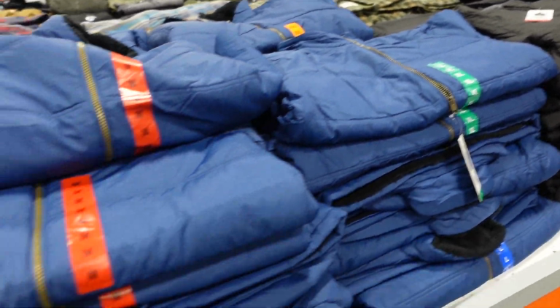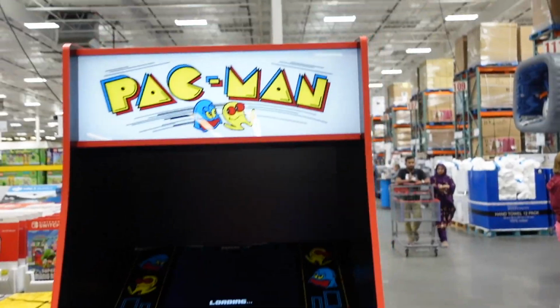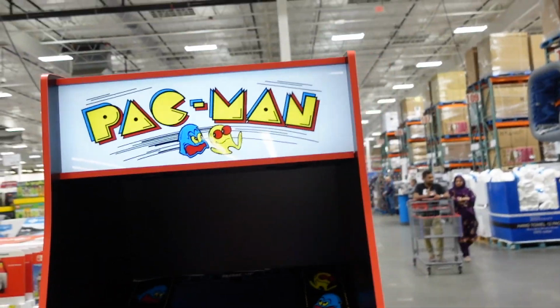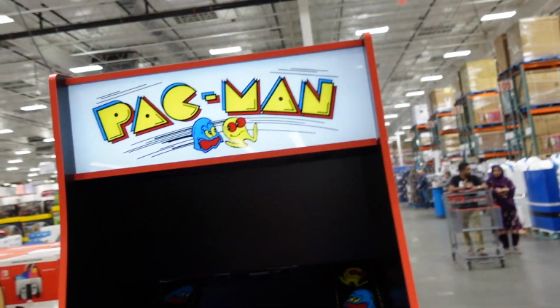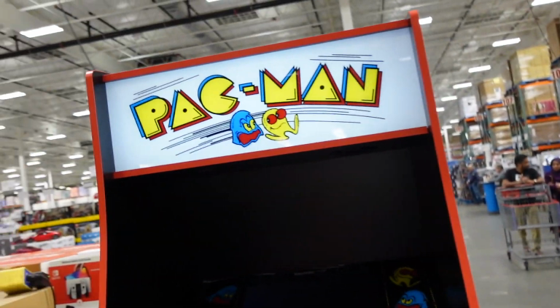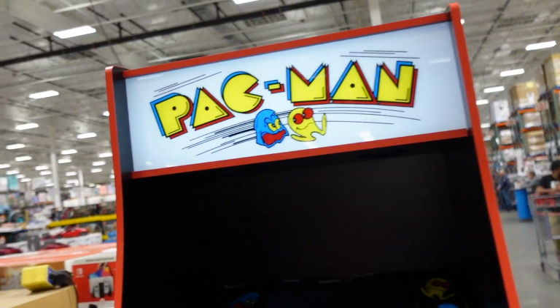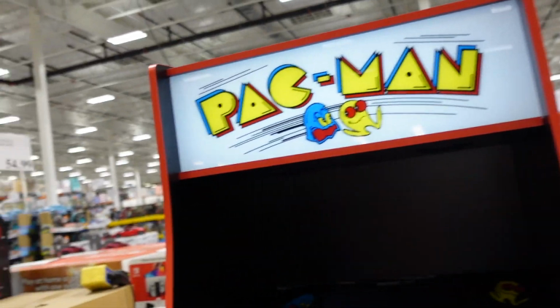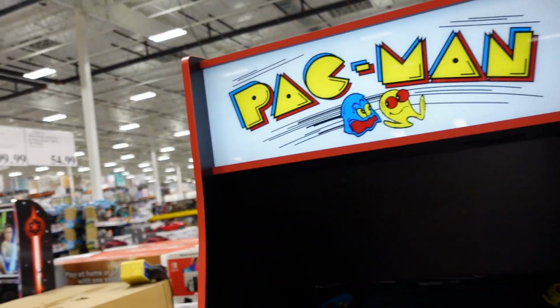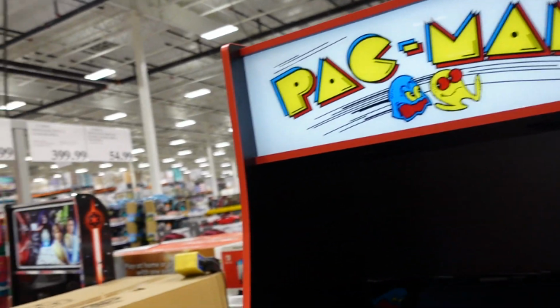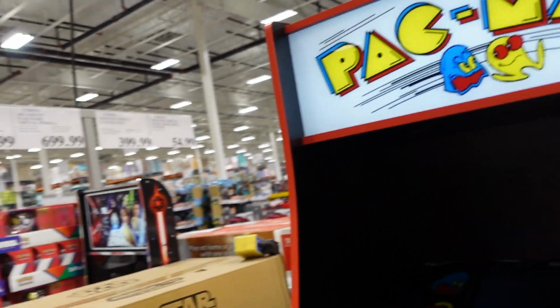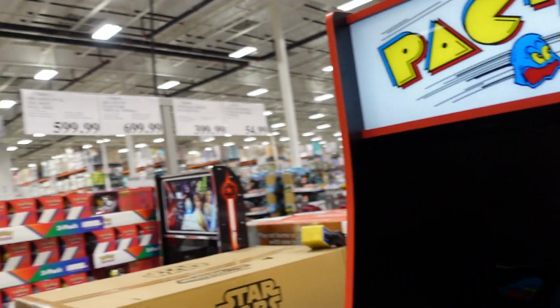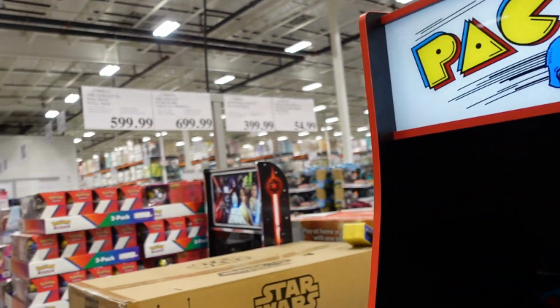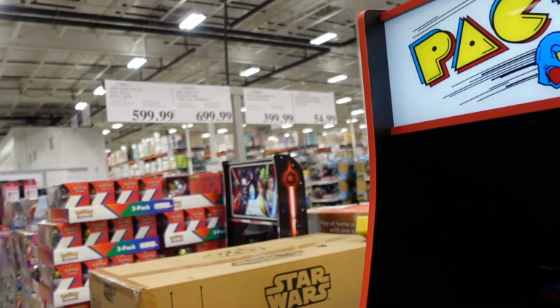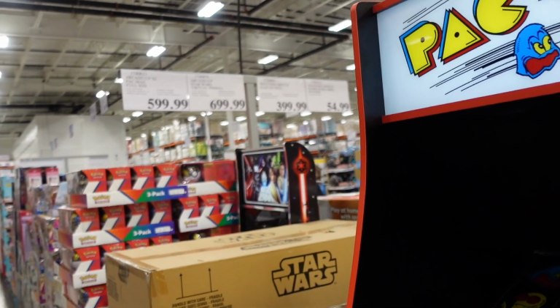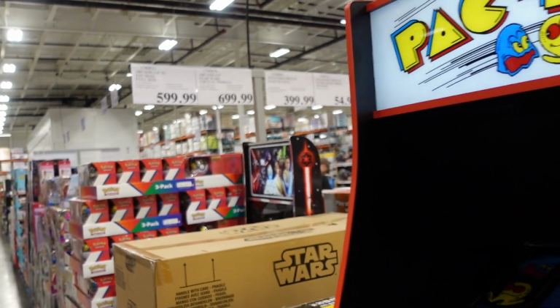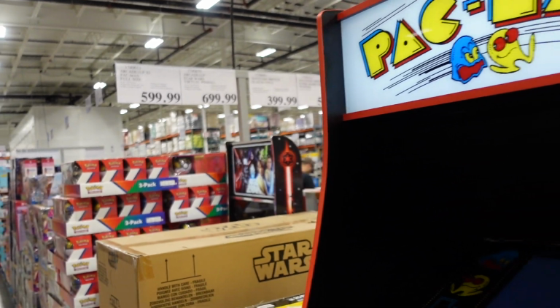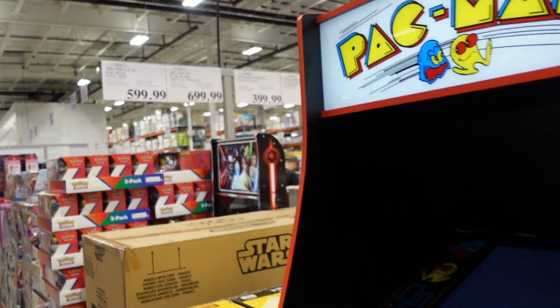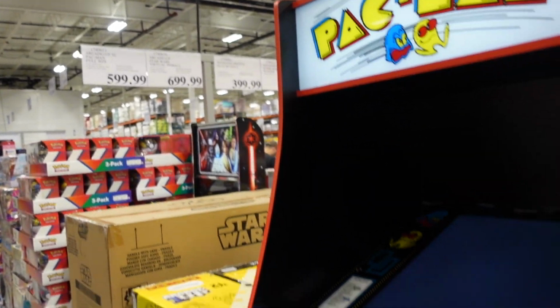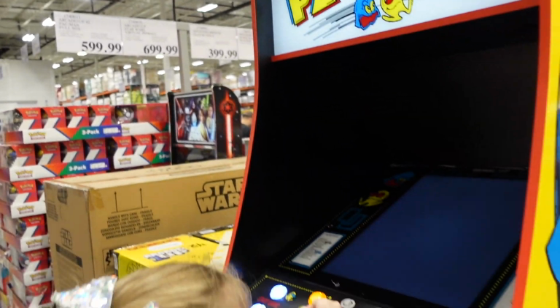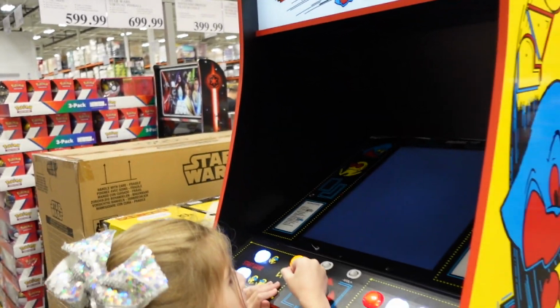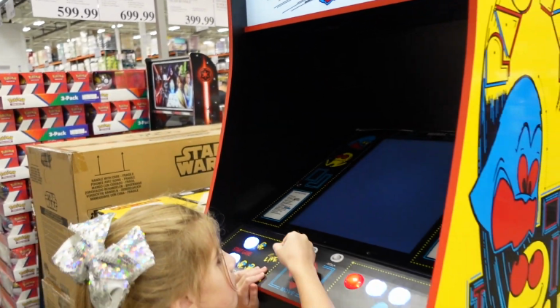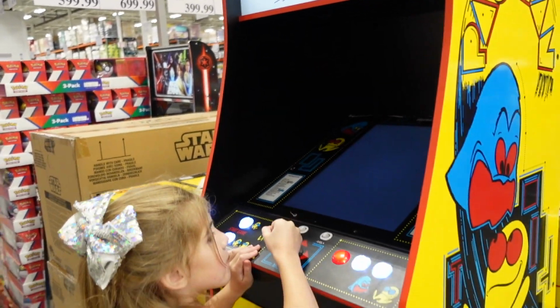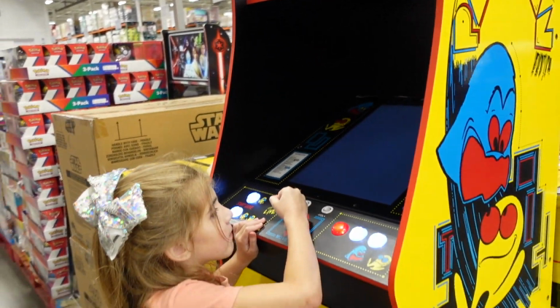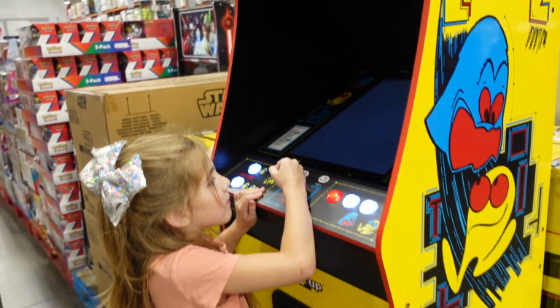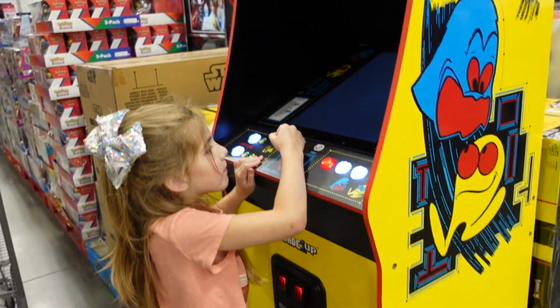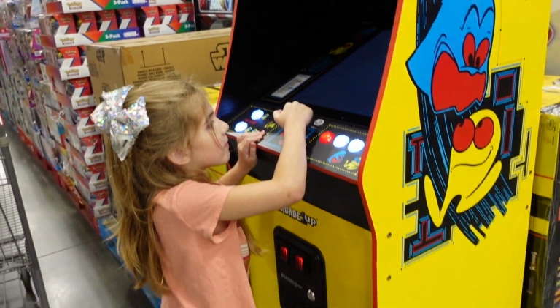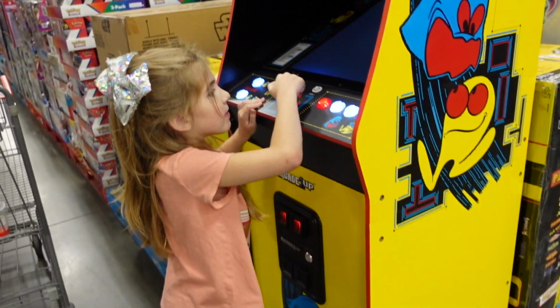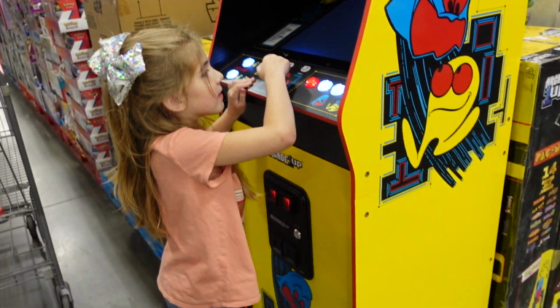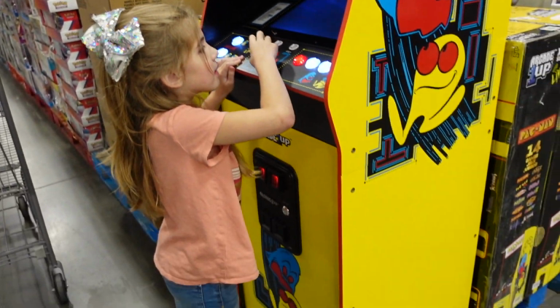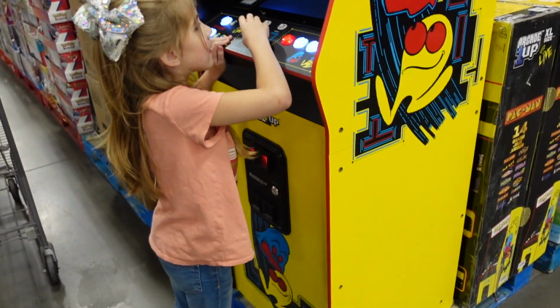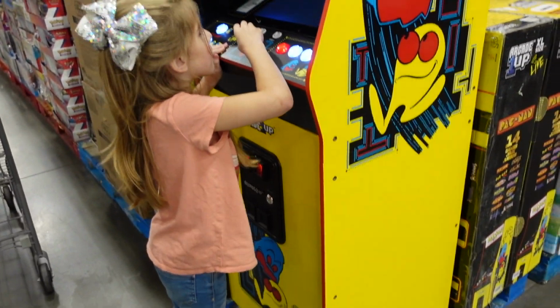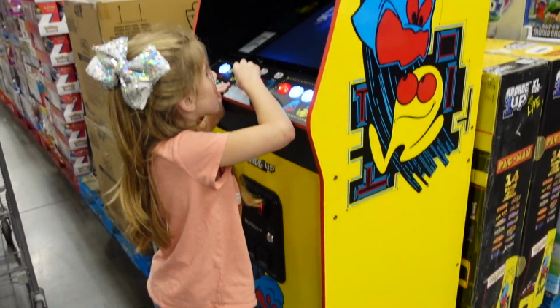Pac-Man arcade is $5.99 — and that's how big it is.